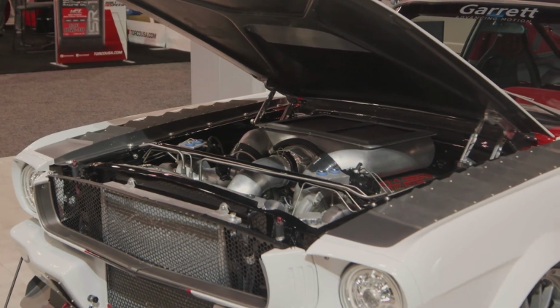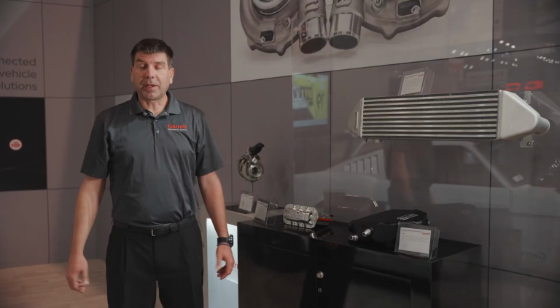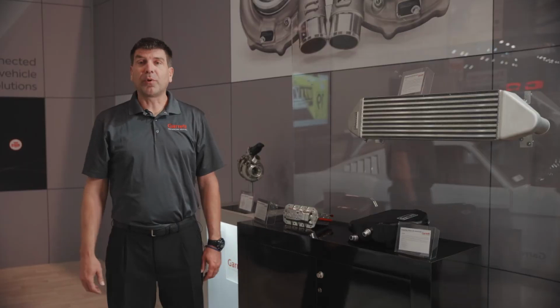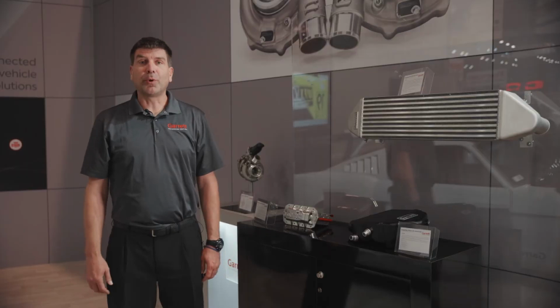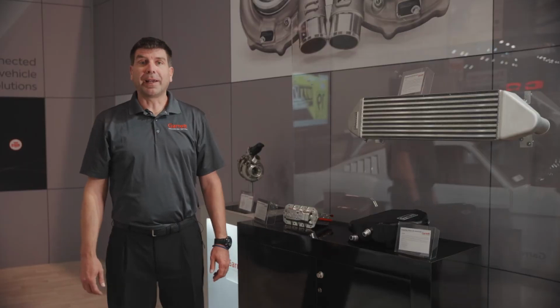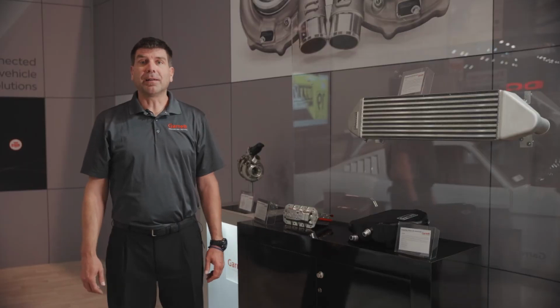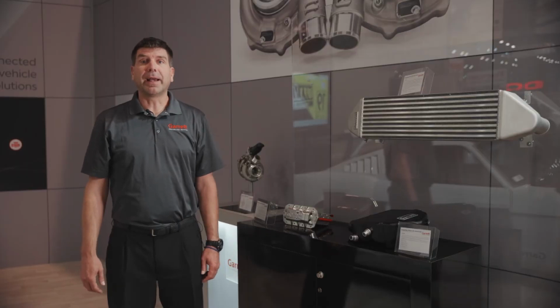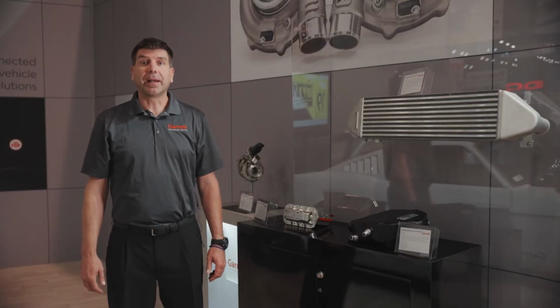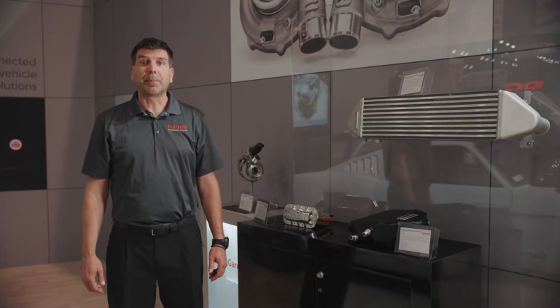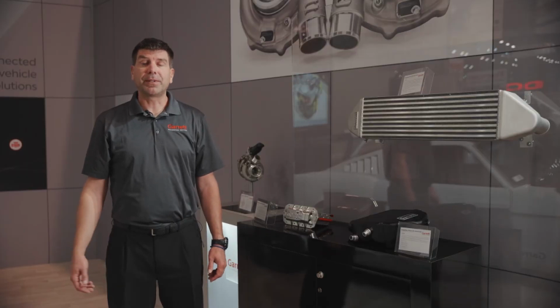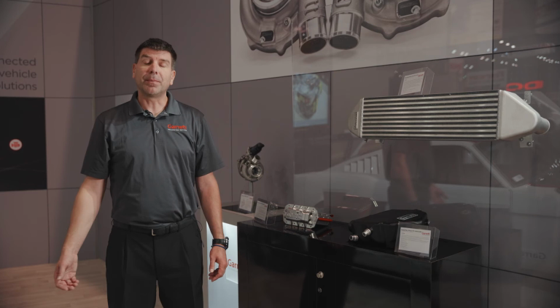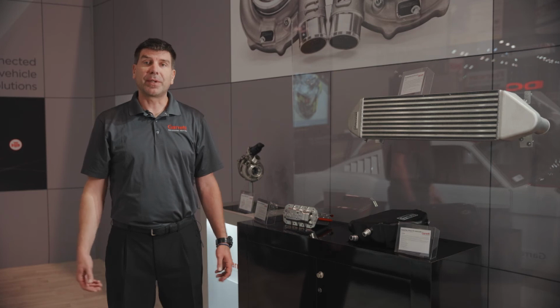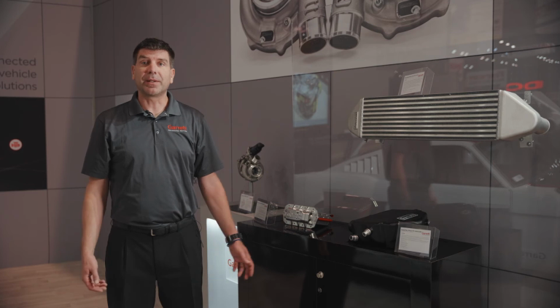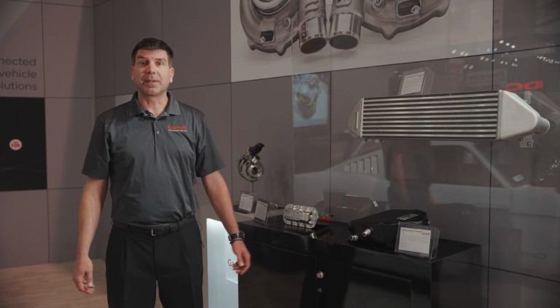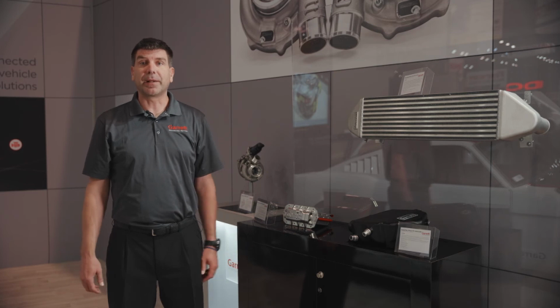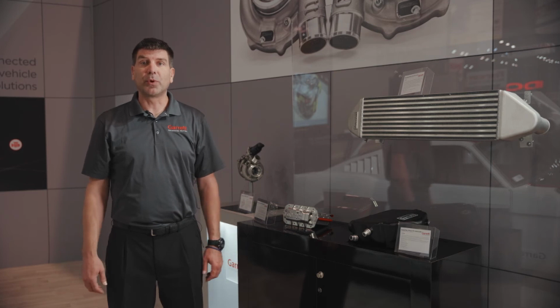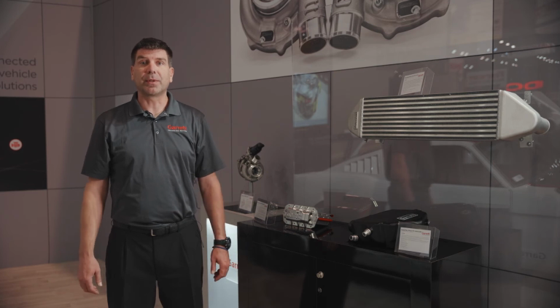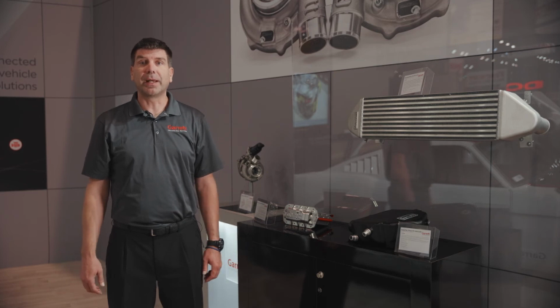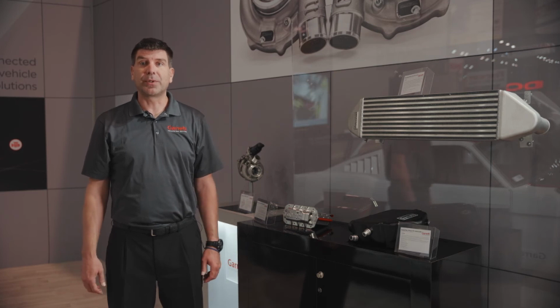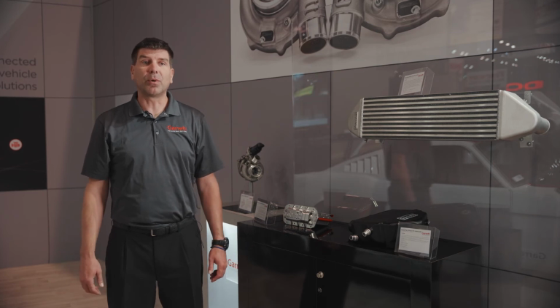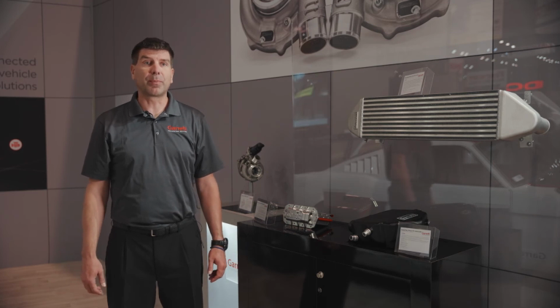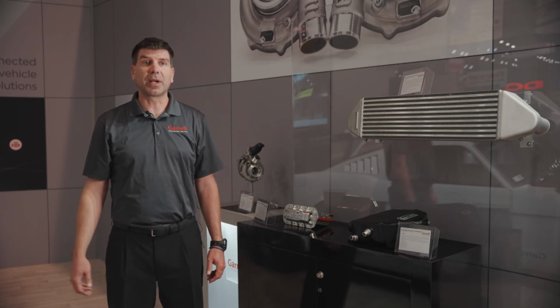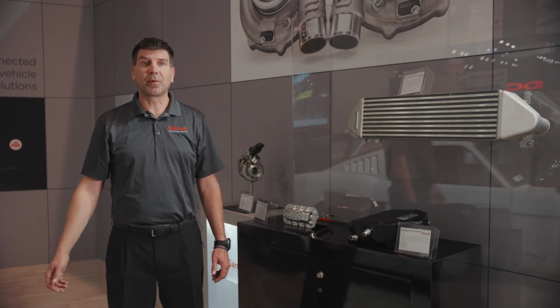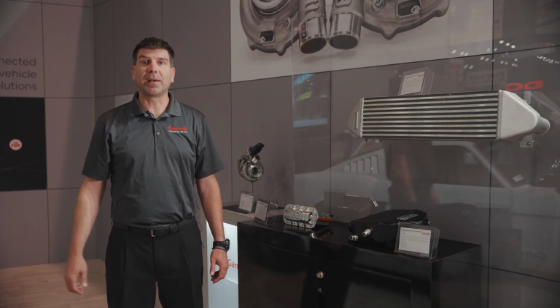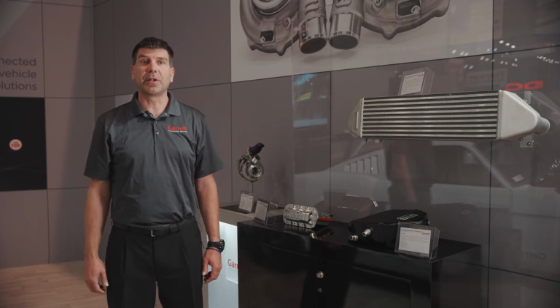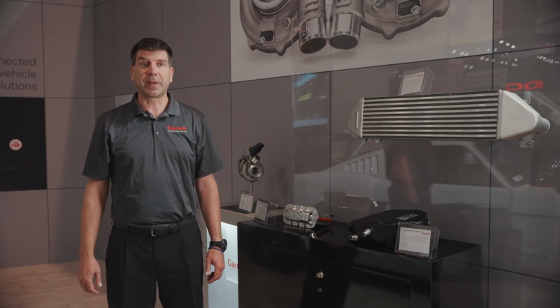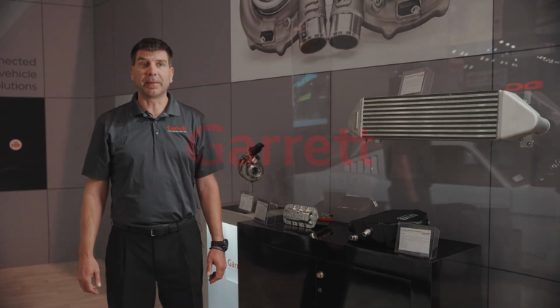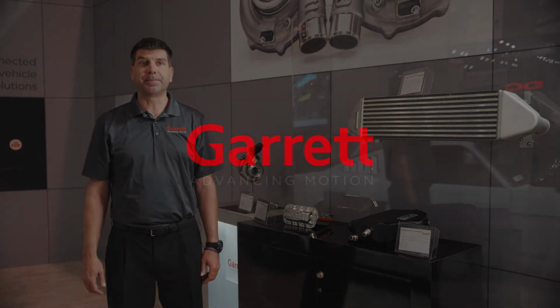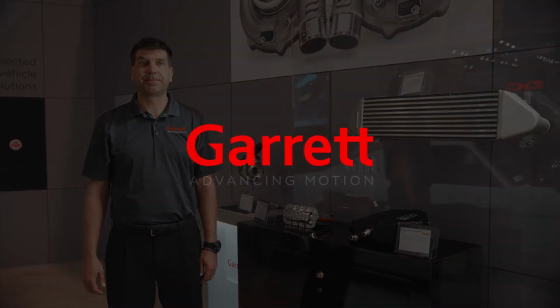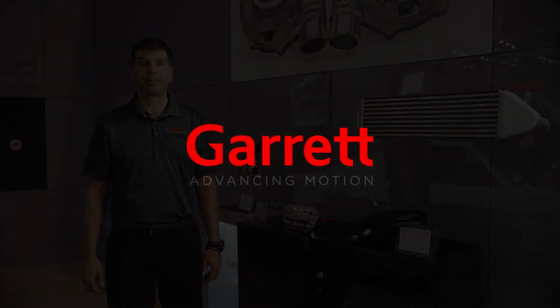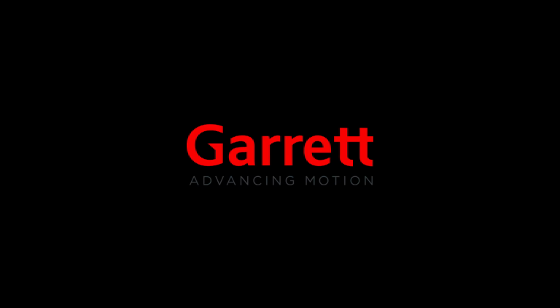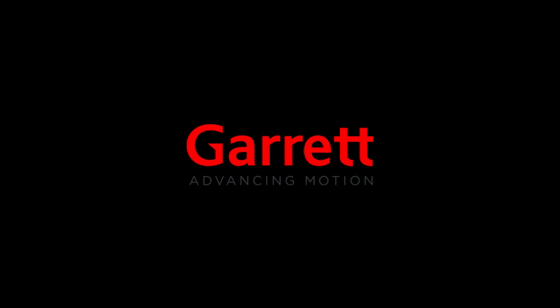Thank you for tuning in, and please come to see us at the Garrett booth to see all the products that we have on display.